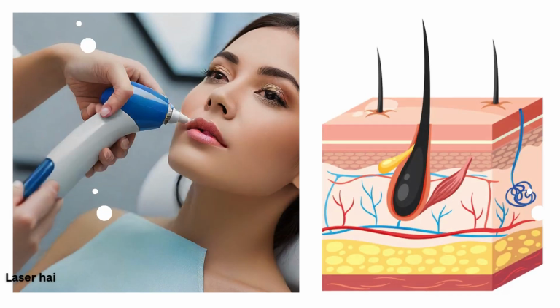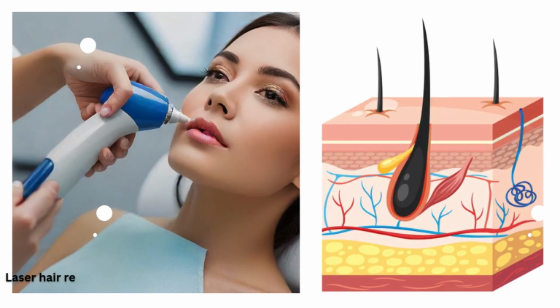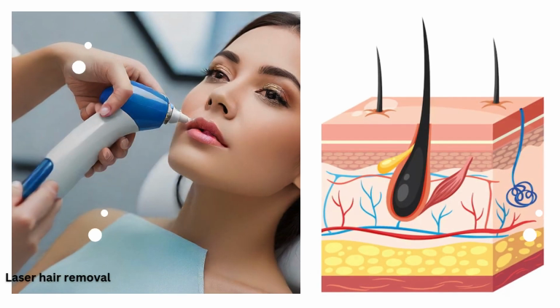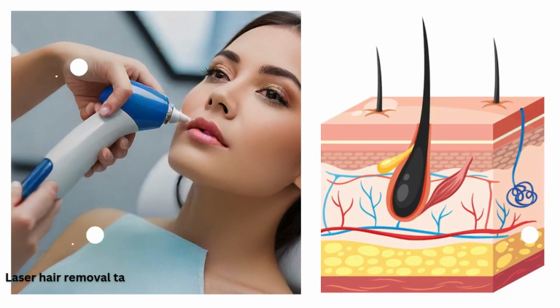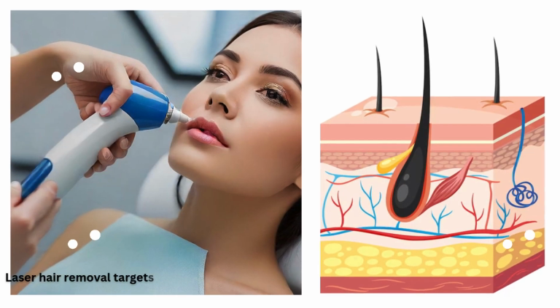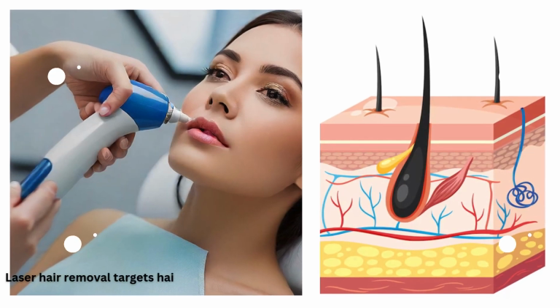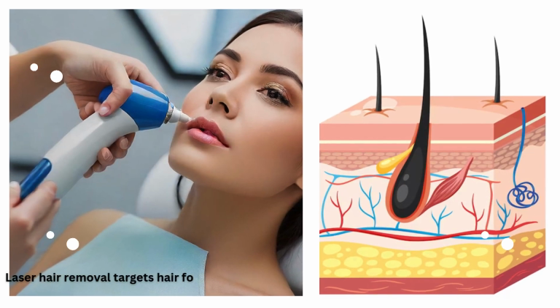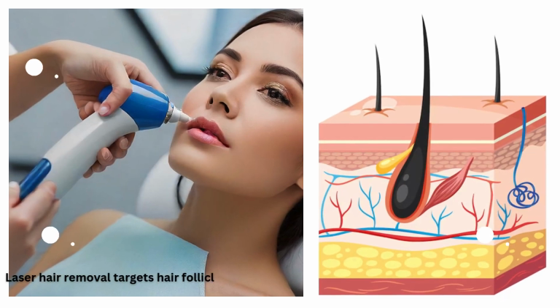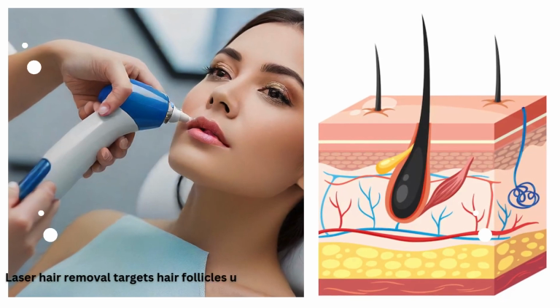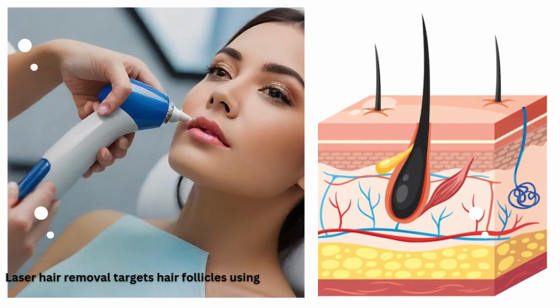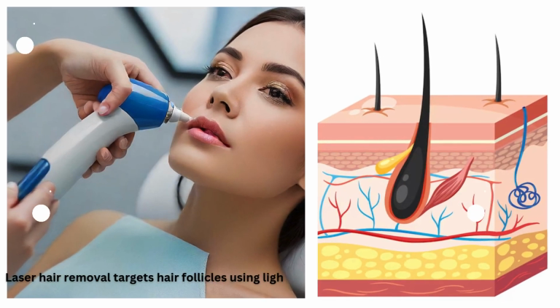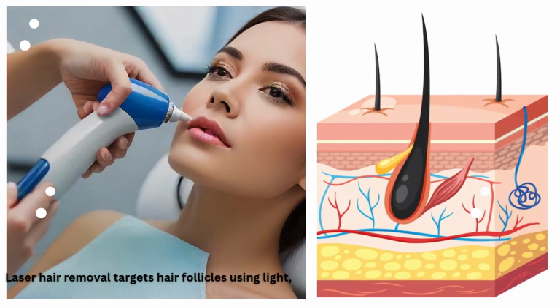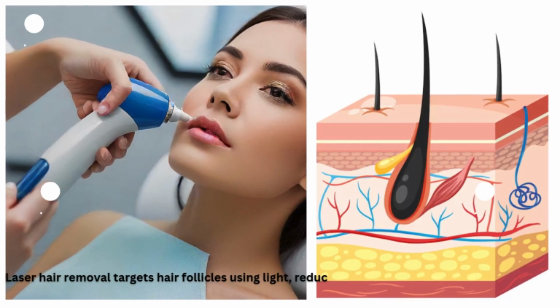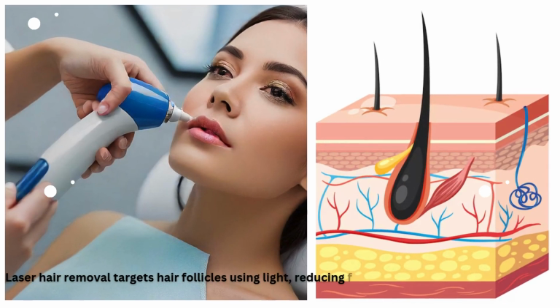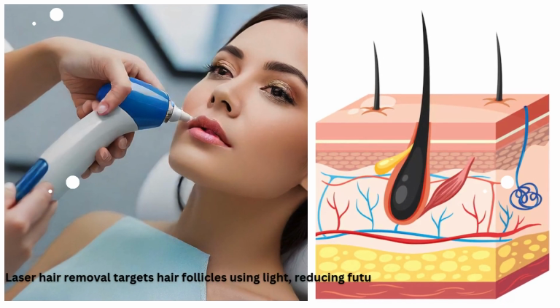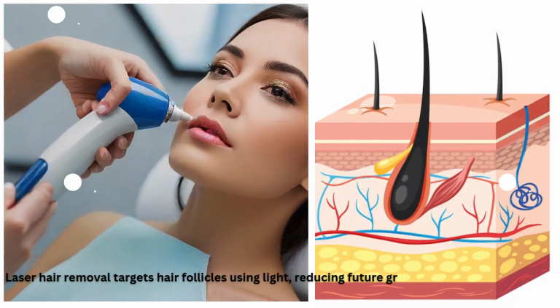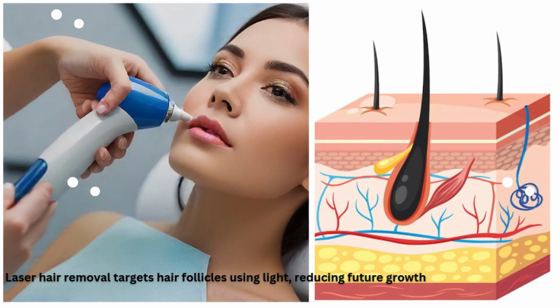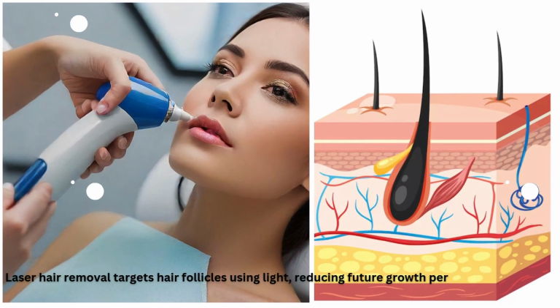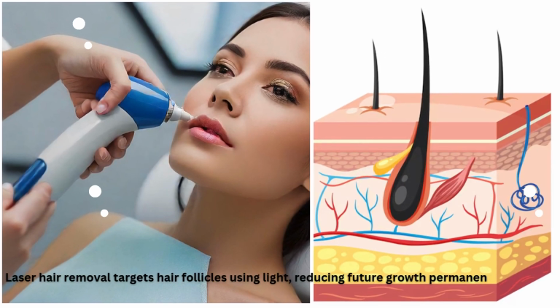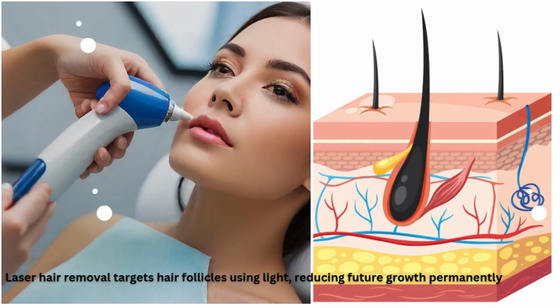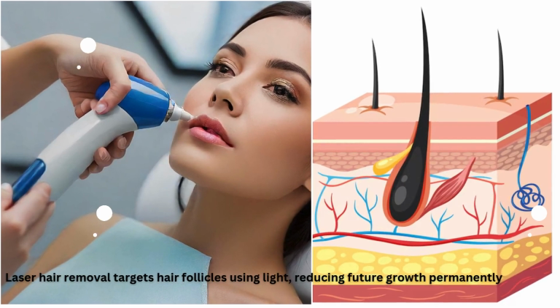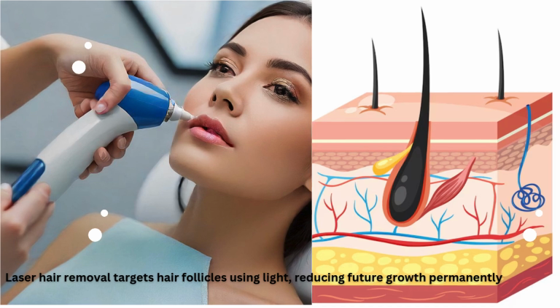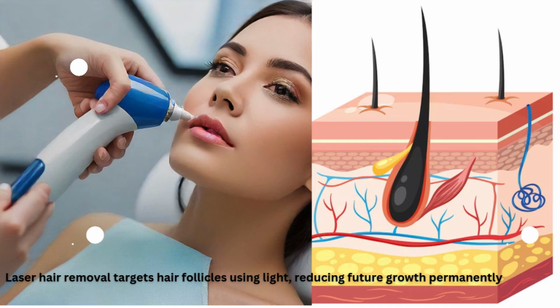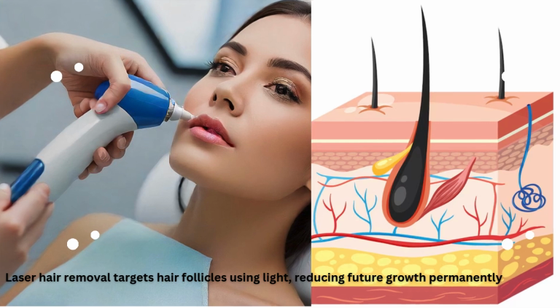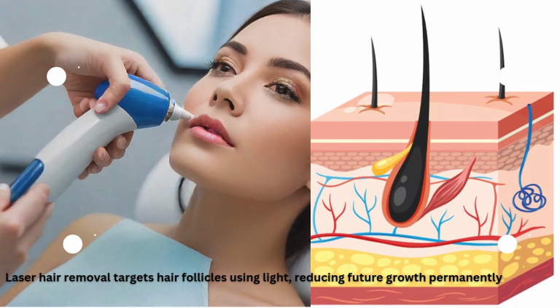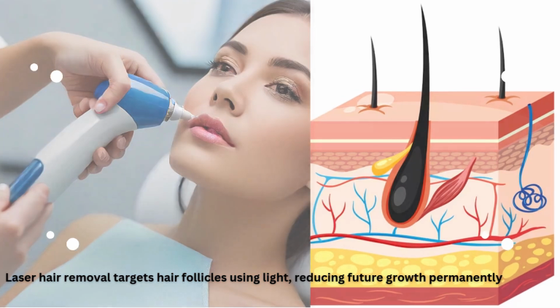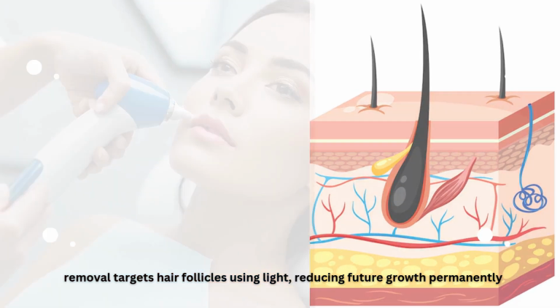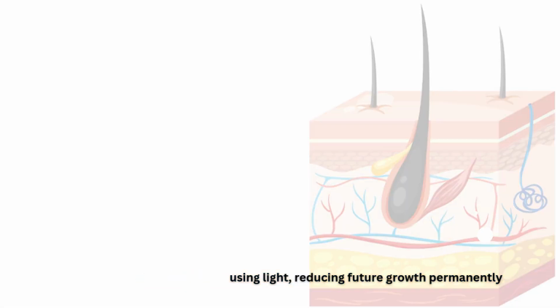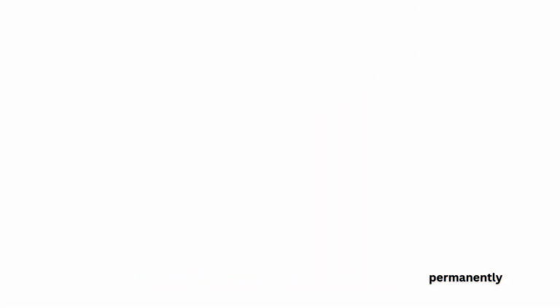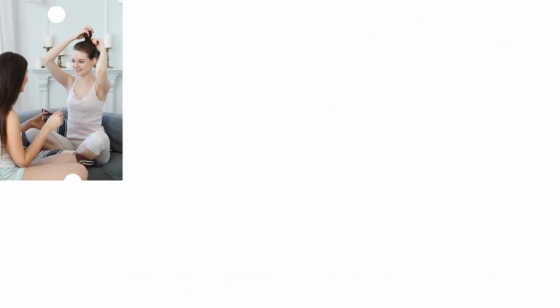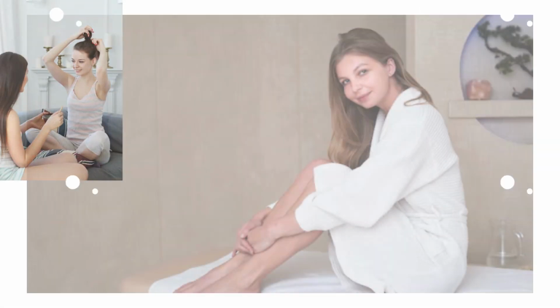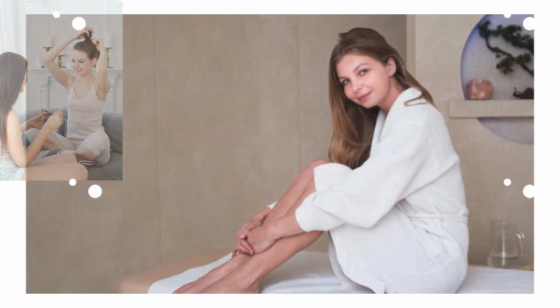Laser hair removal targets hair follicles using light, reducing future growth permanently.